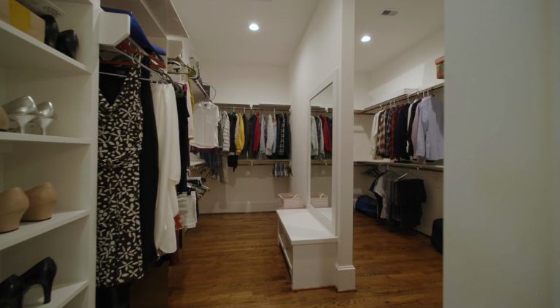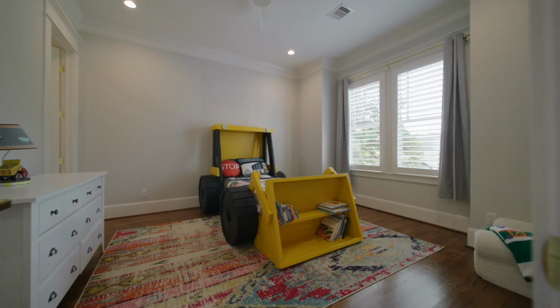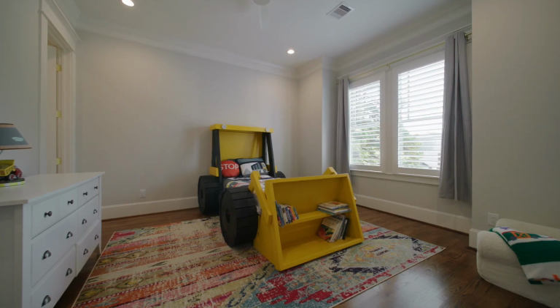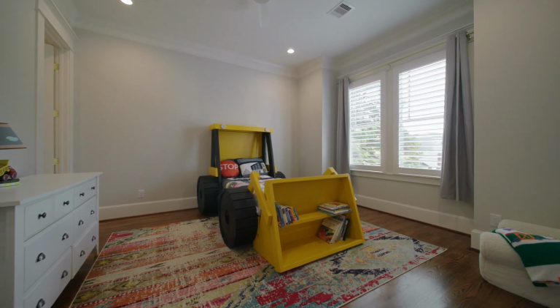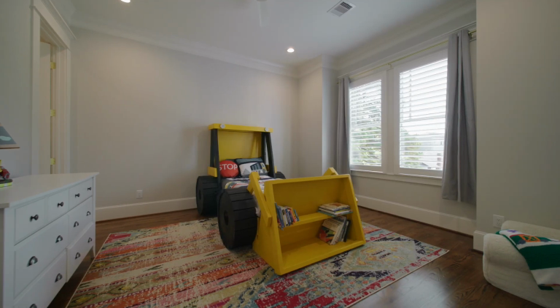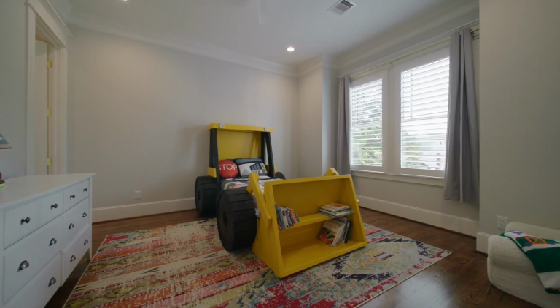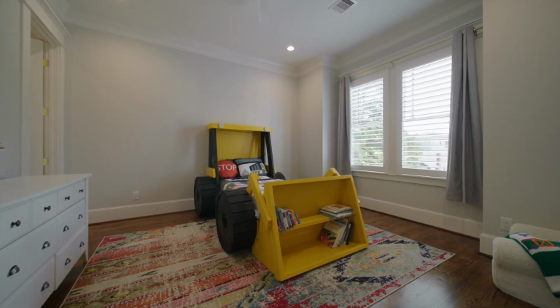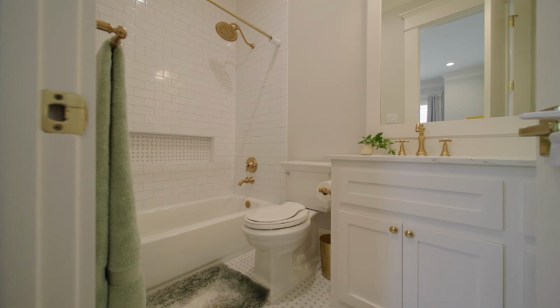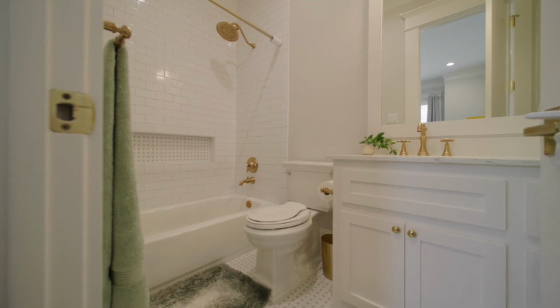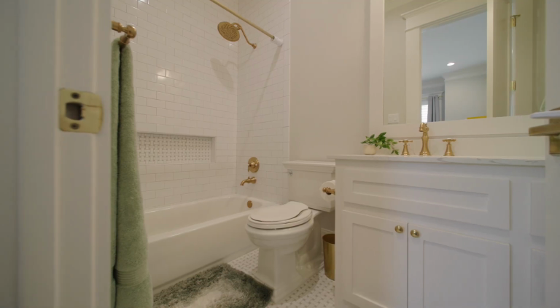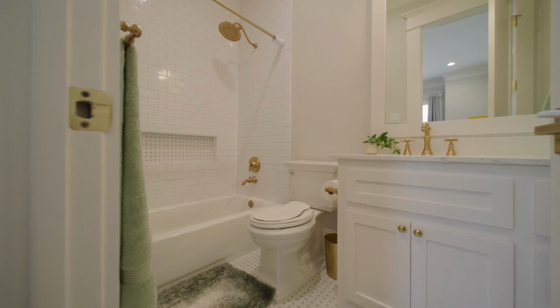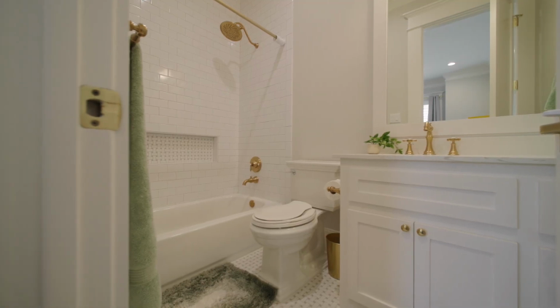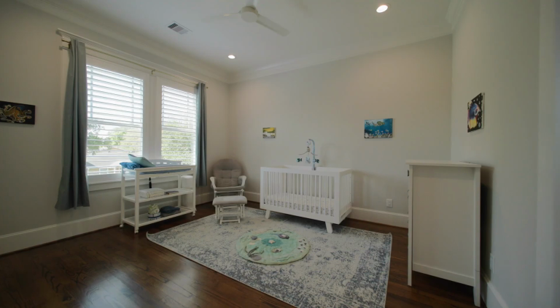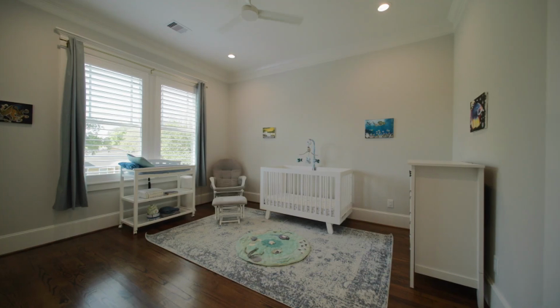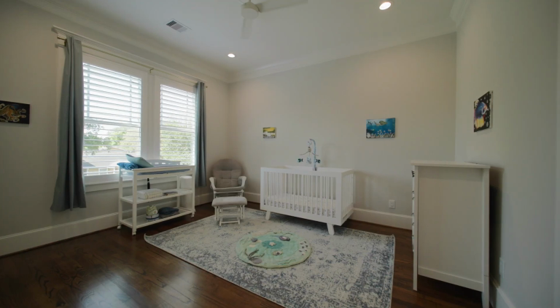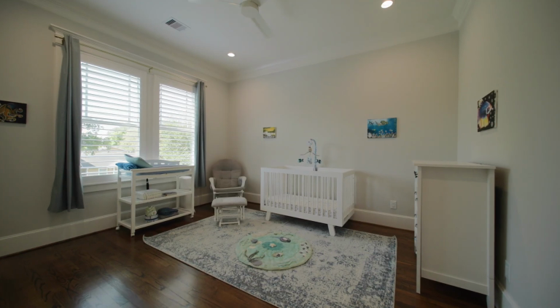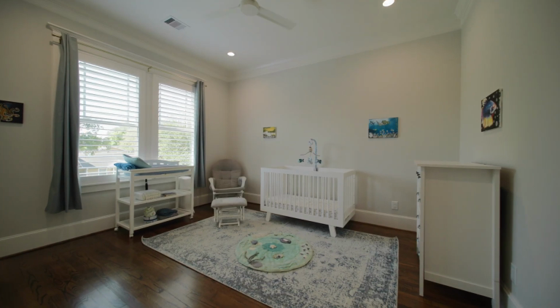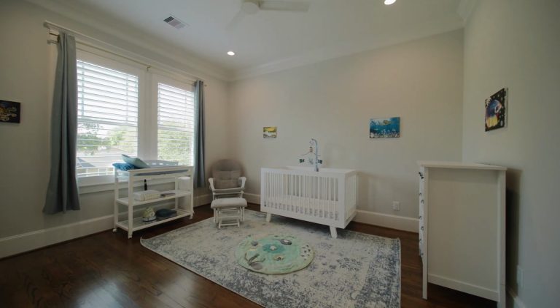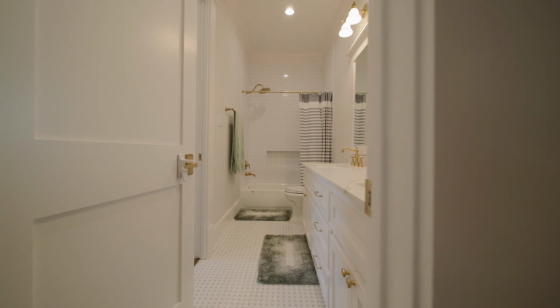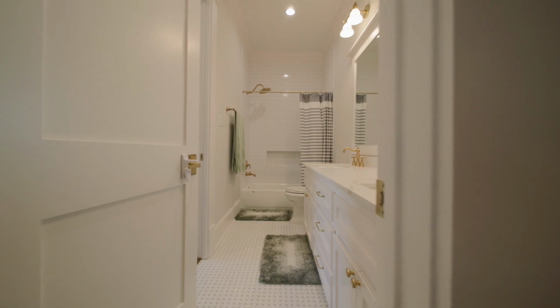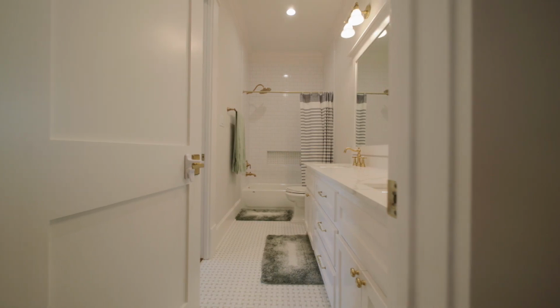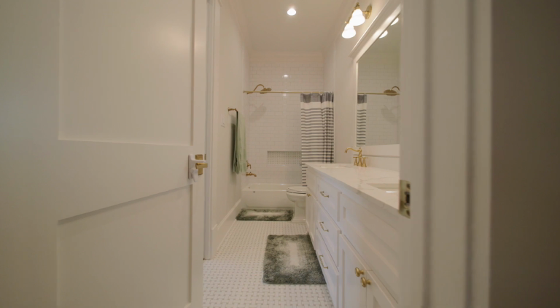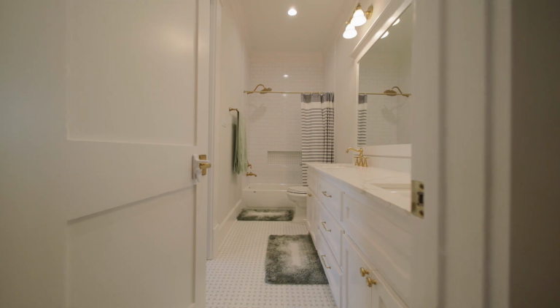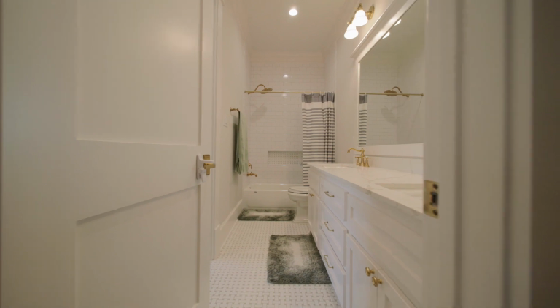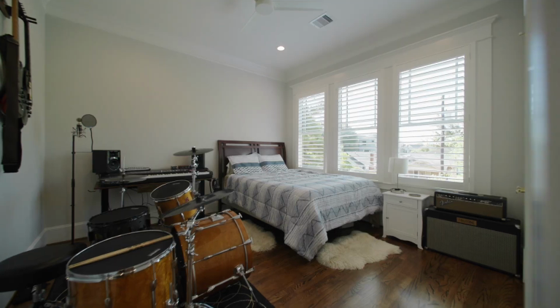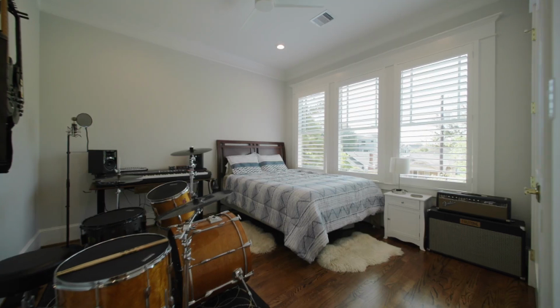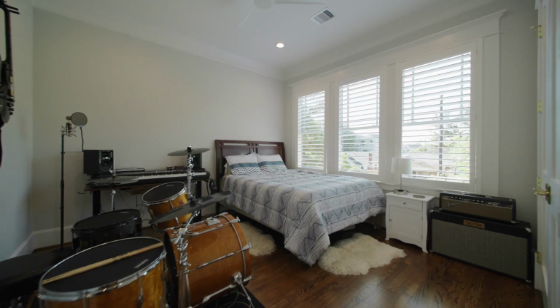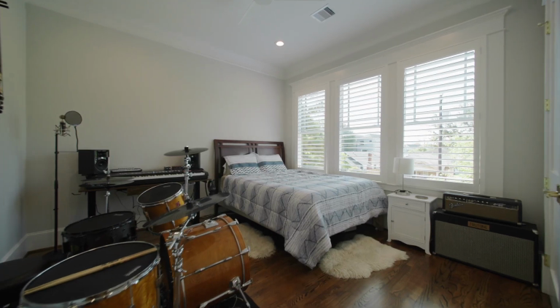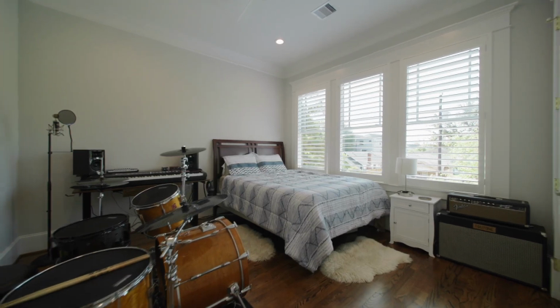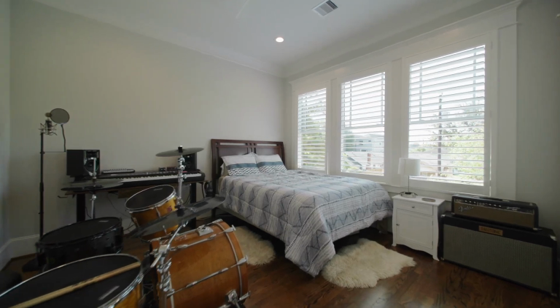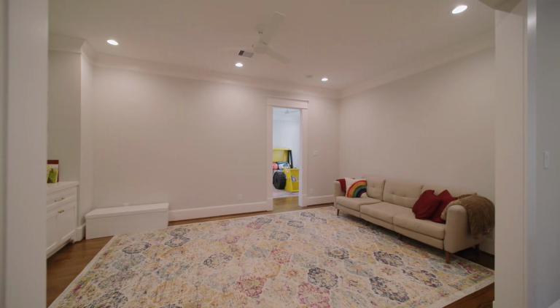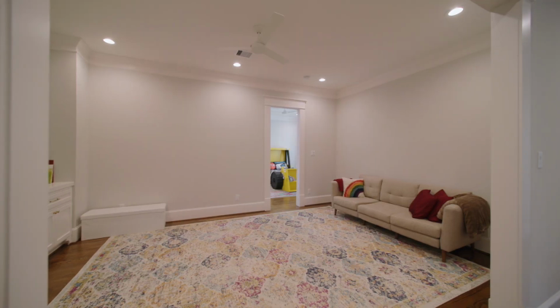If you have little ones, you're zoned at Travis Elementary and you have three secondary bedrooms and a game room to let them run around.